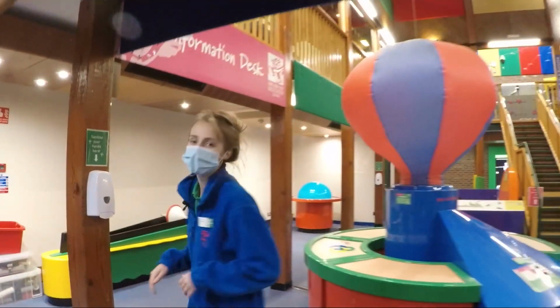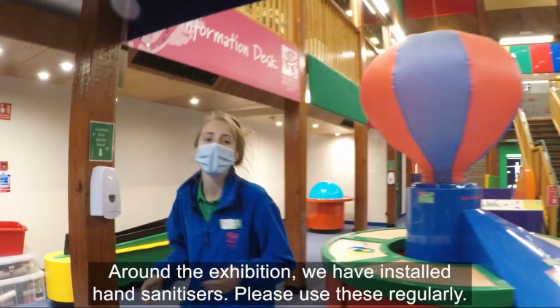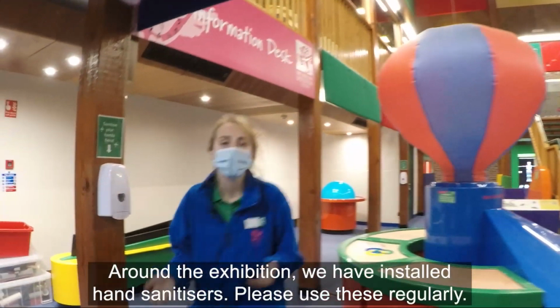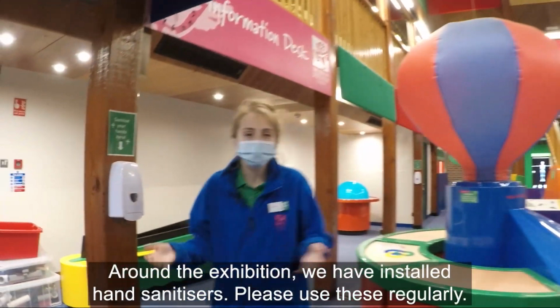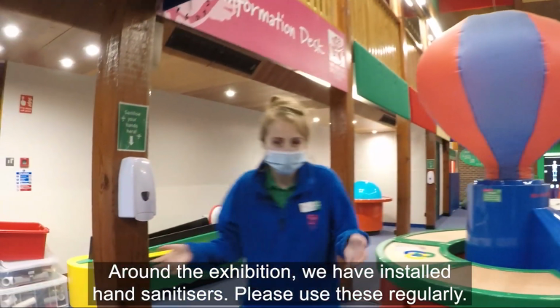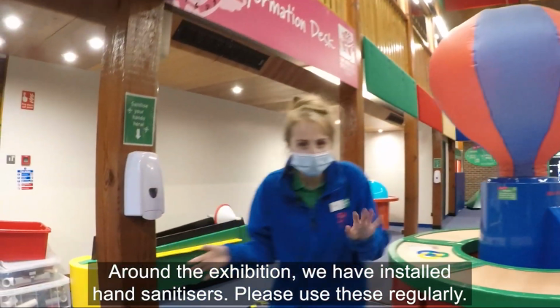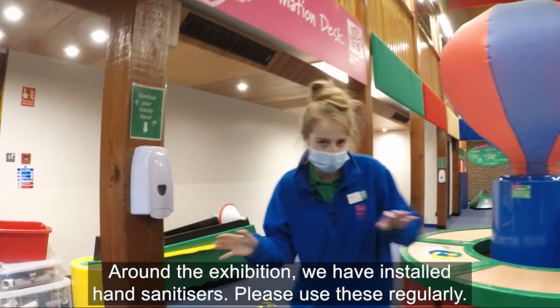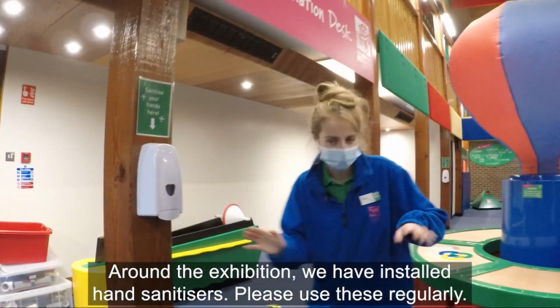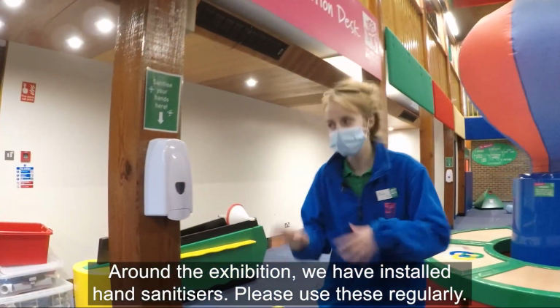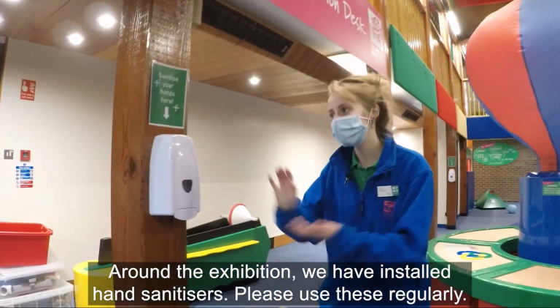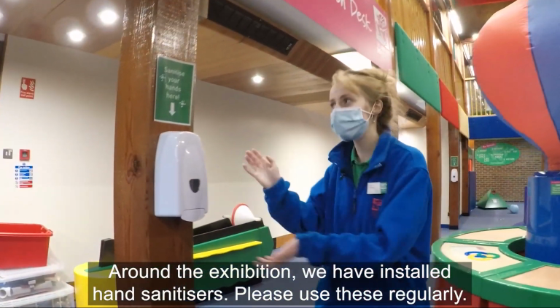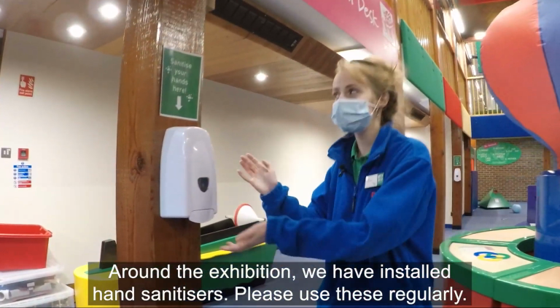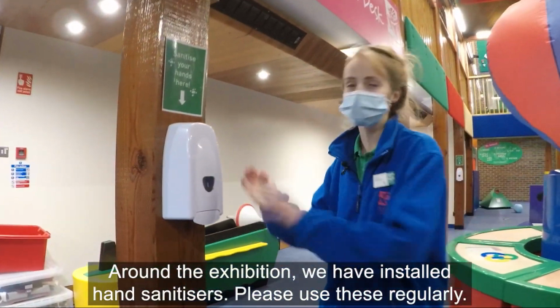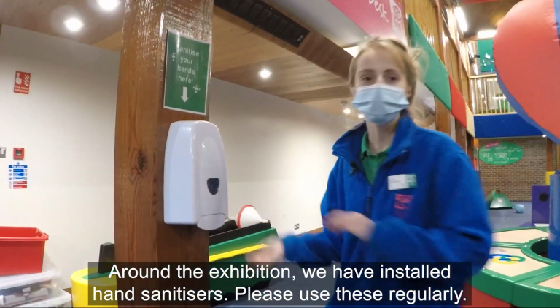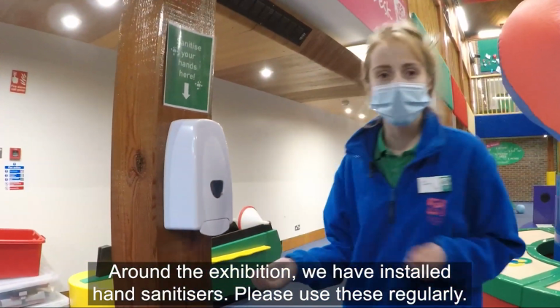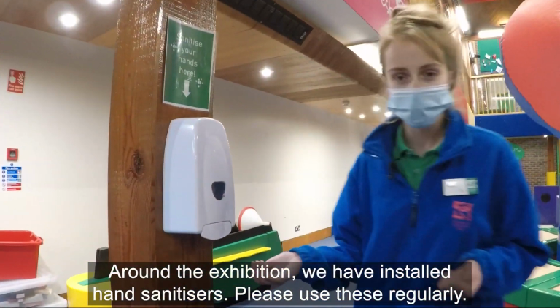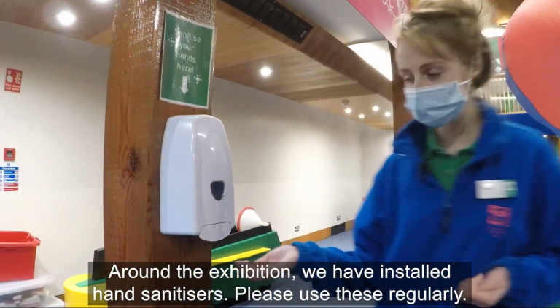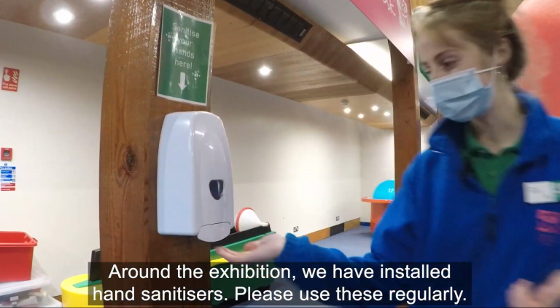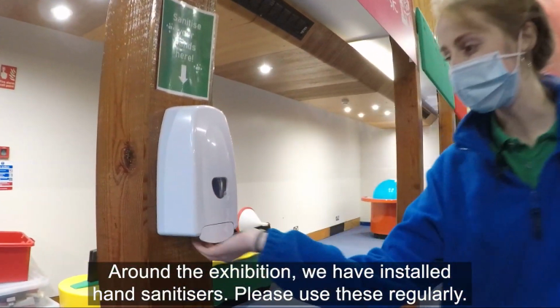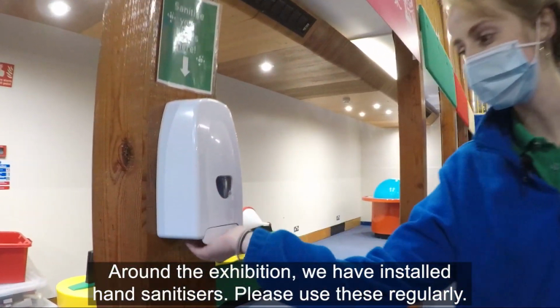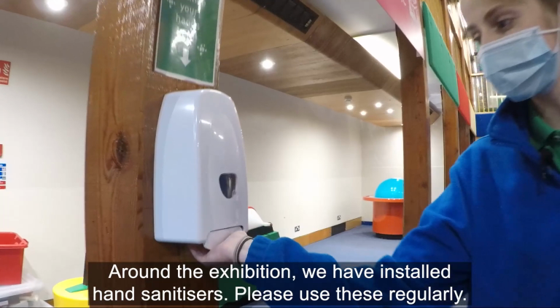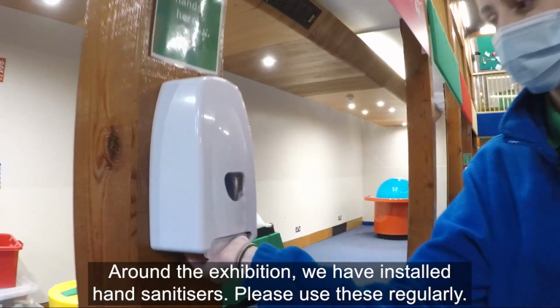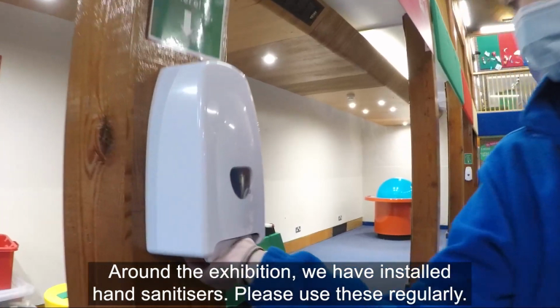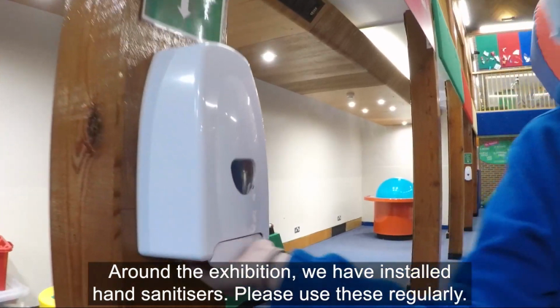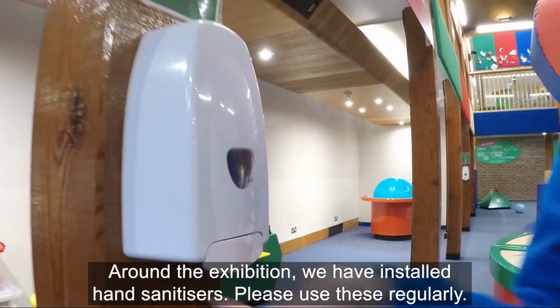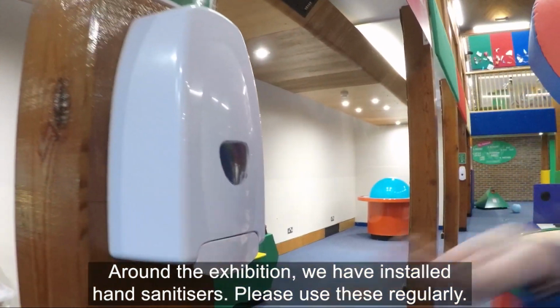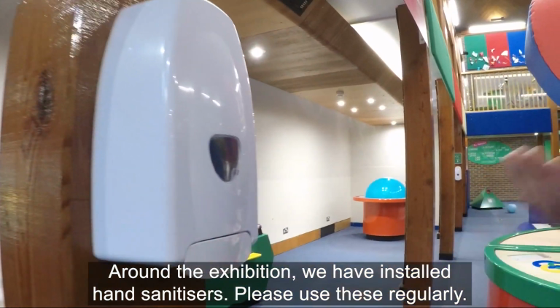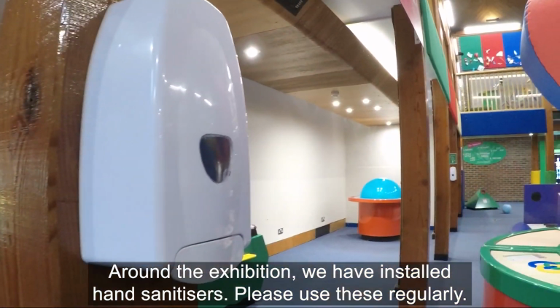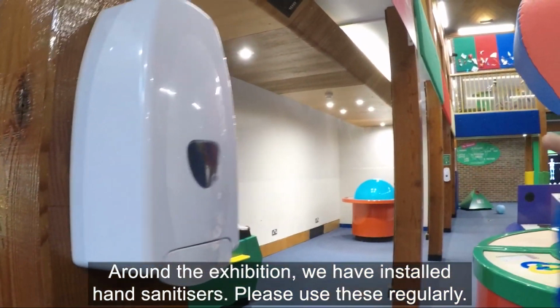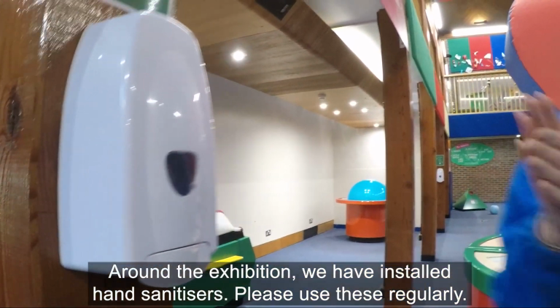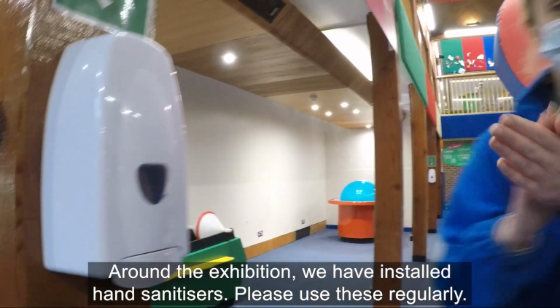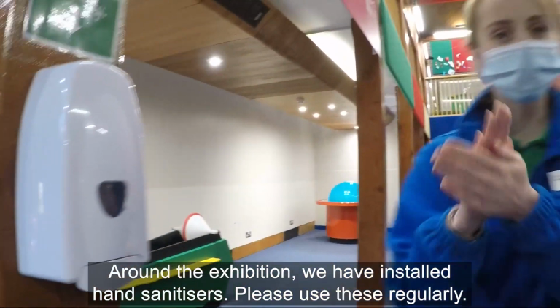Around the exhibition we have installed hand sanitizers. Please use these regularly.